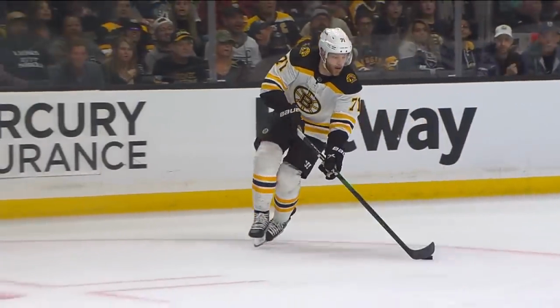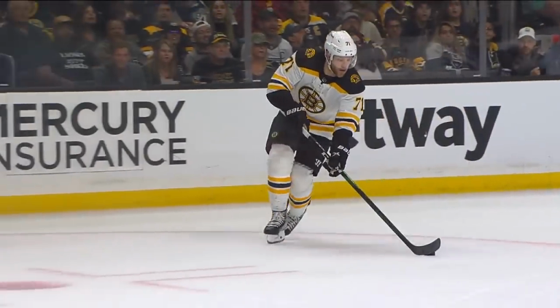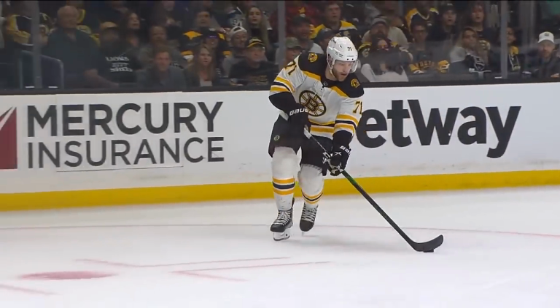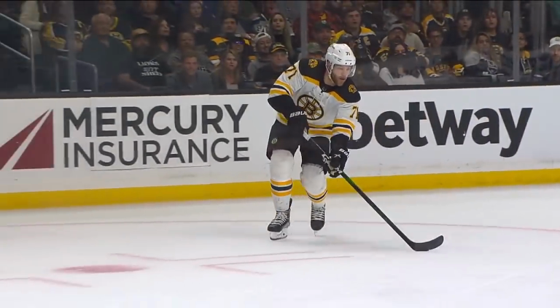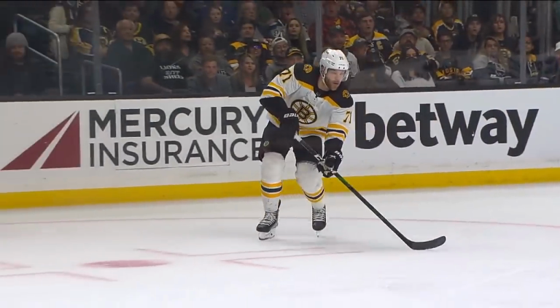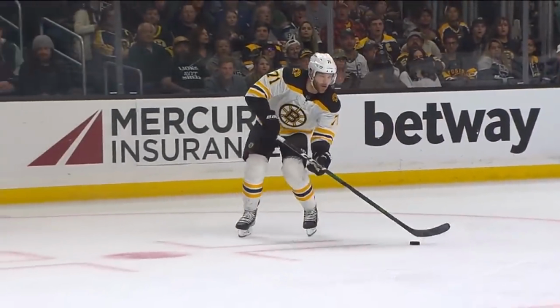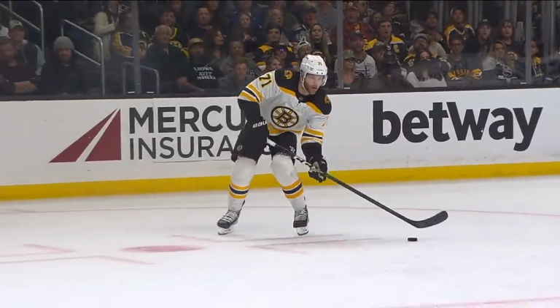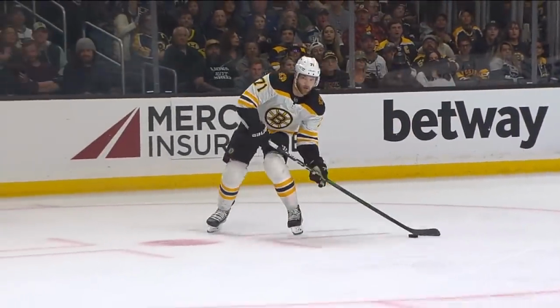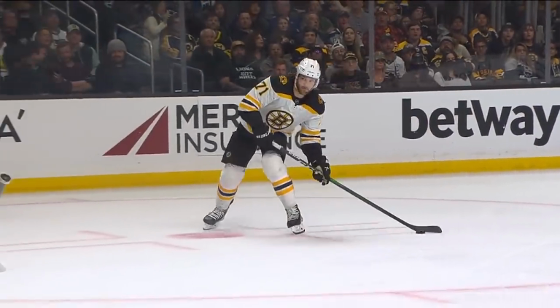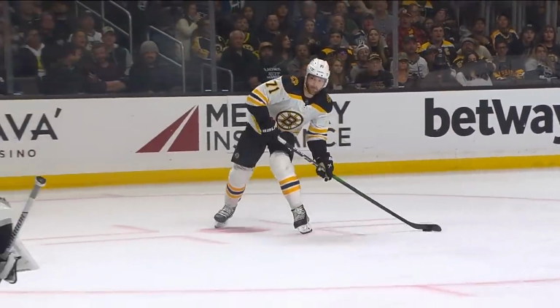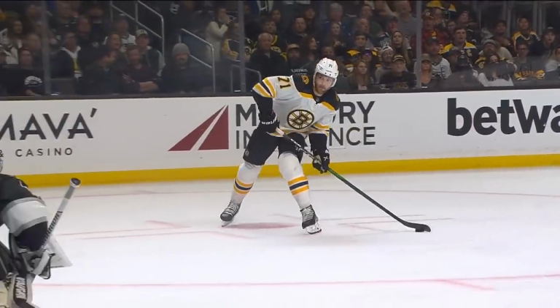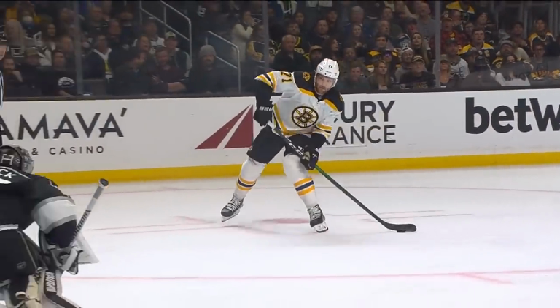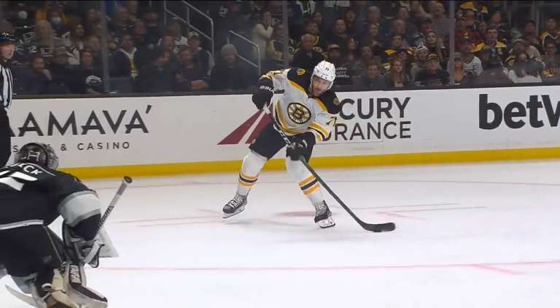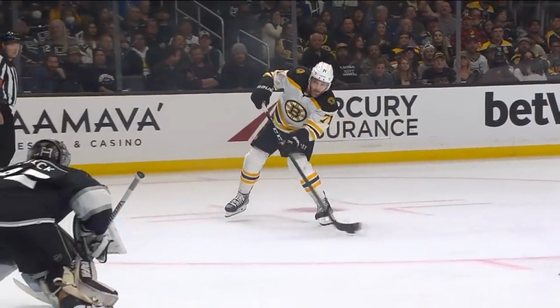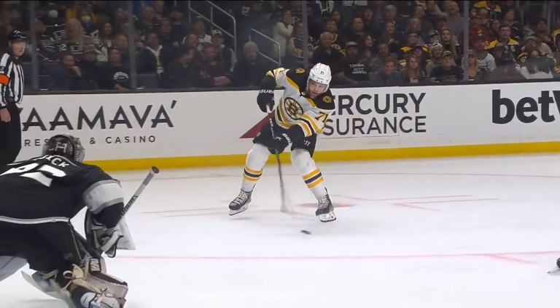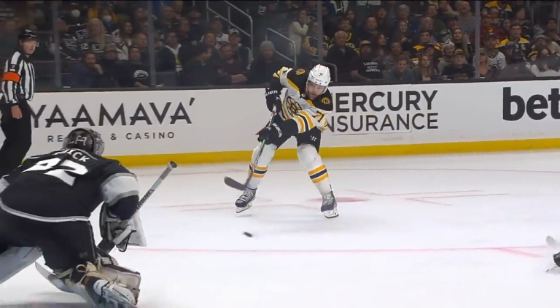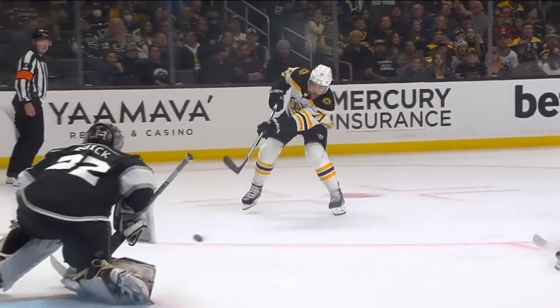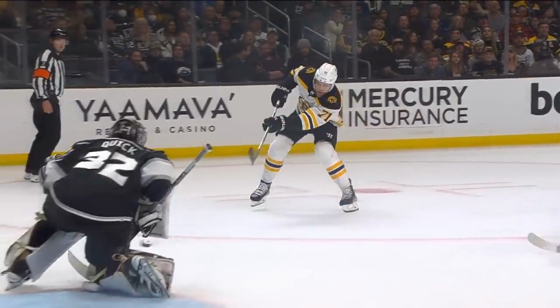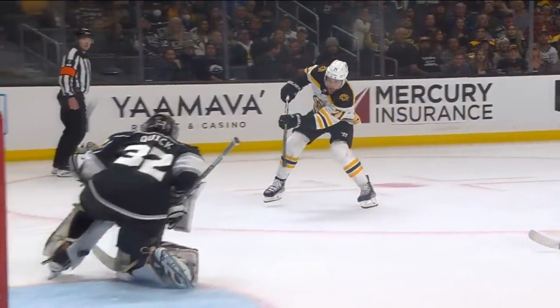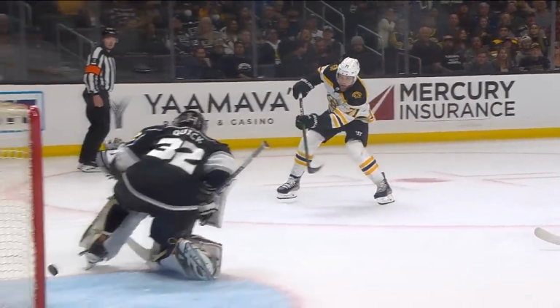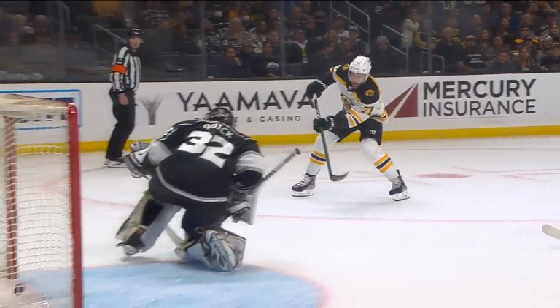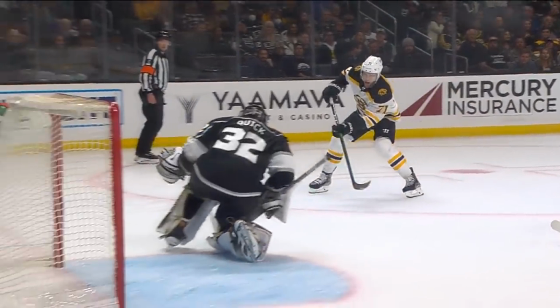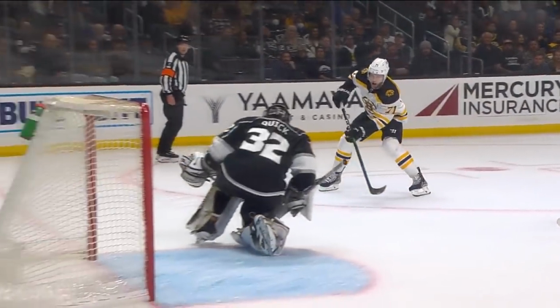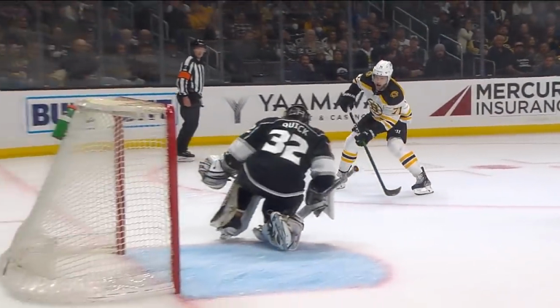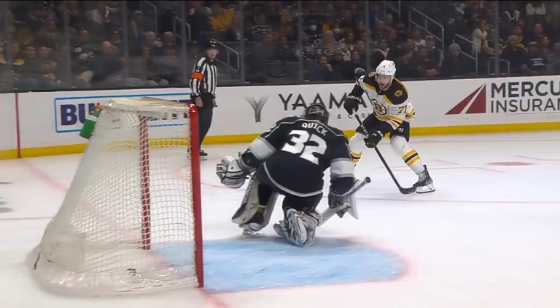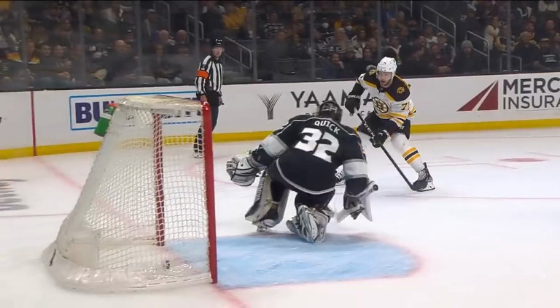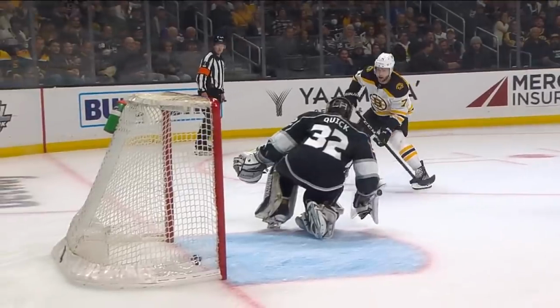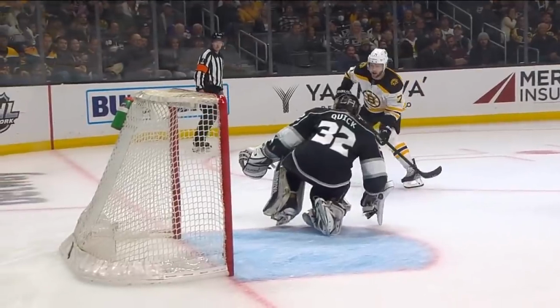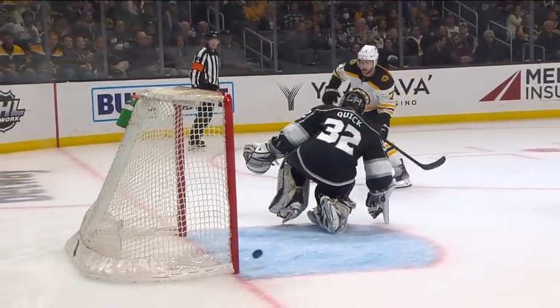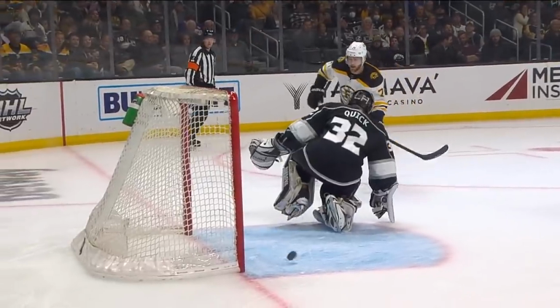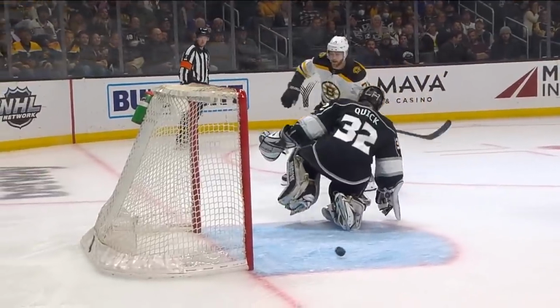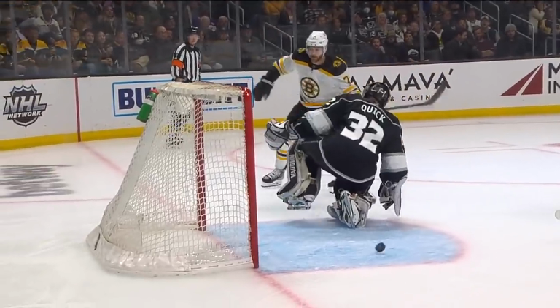Watch as he's looking, looking, looking — finally looks at the net and slides it, tweeners against Jonathan Quick.